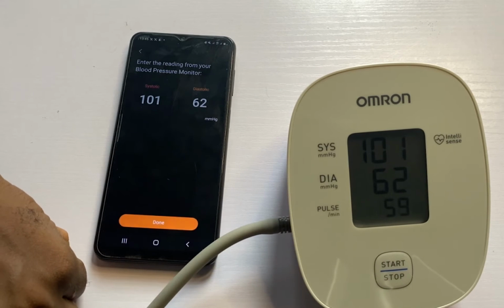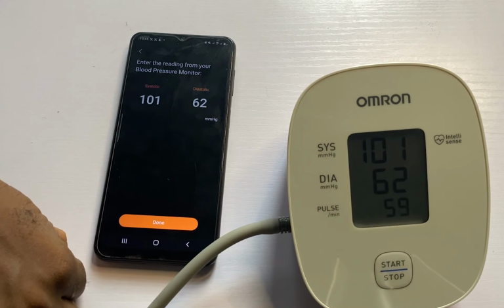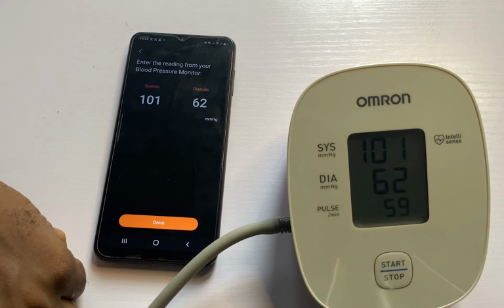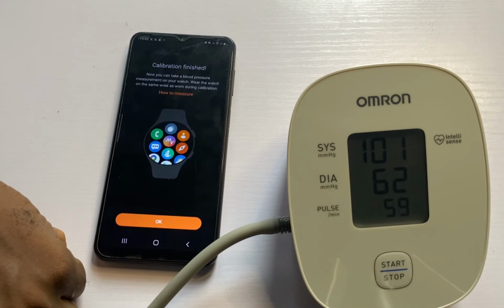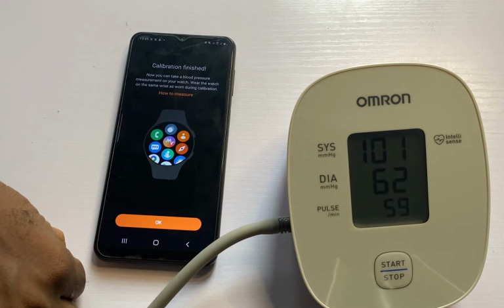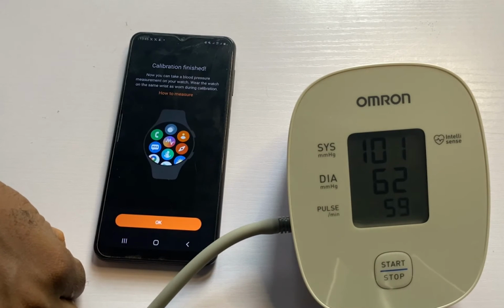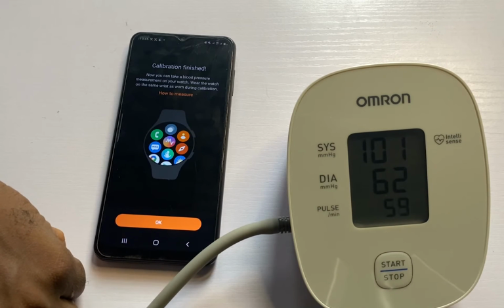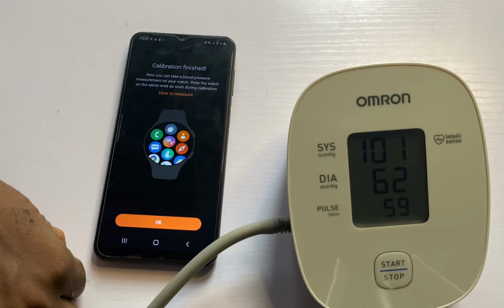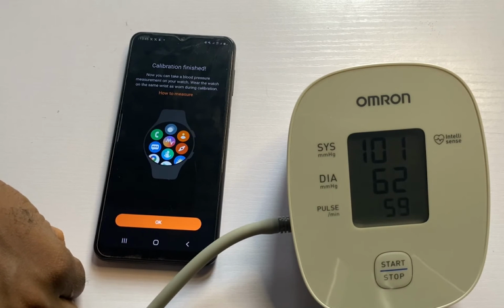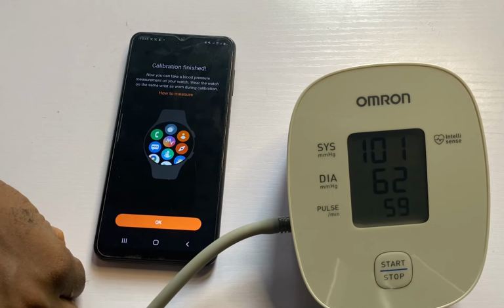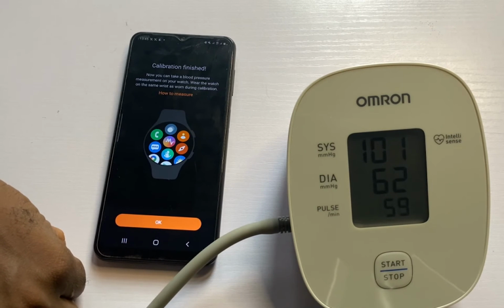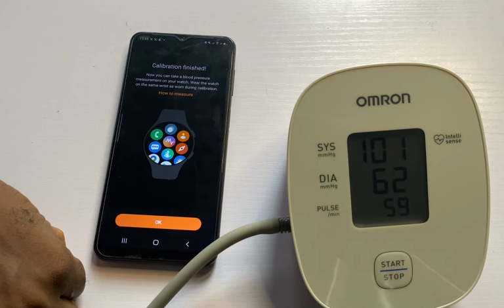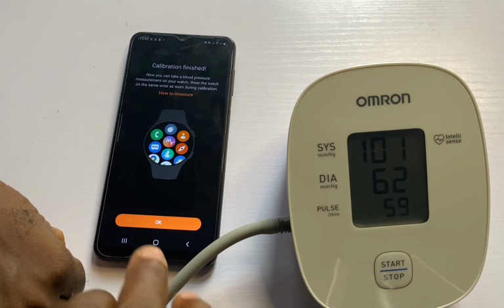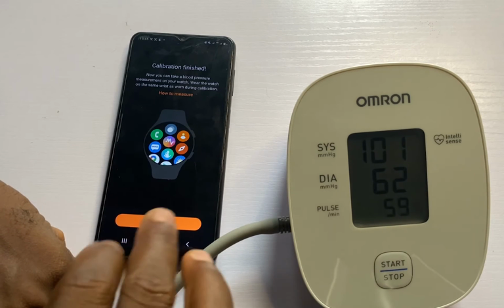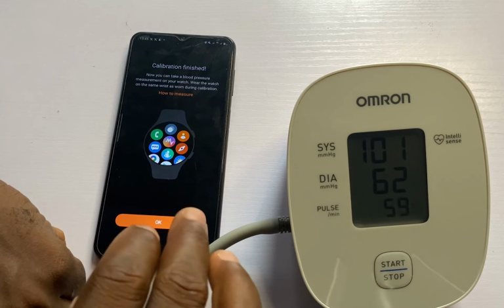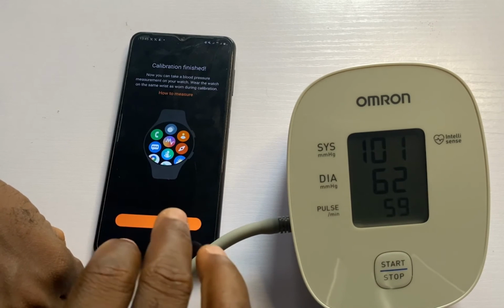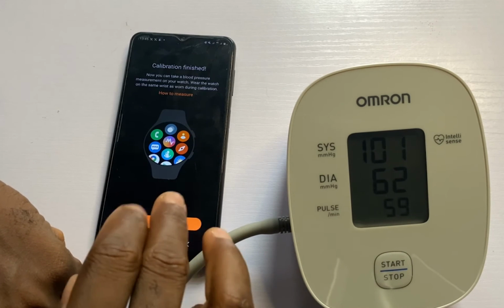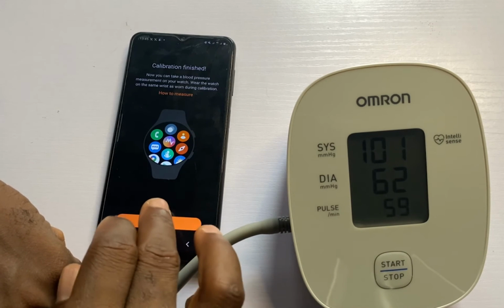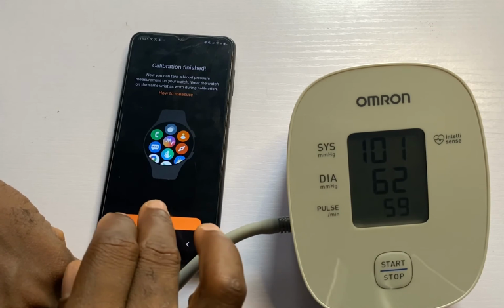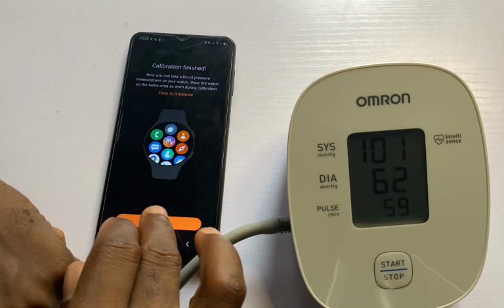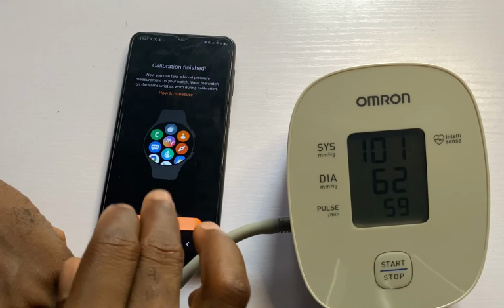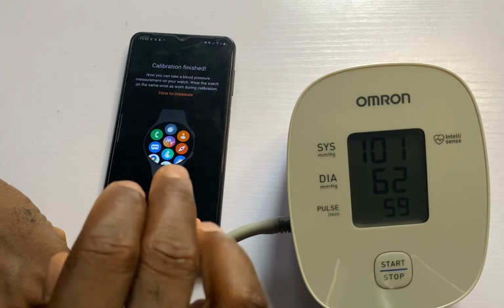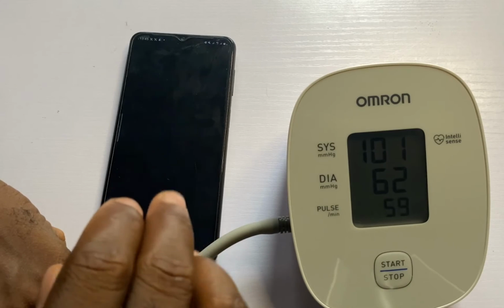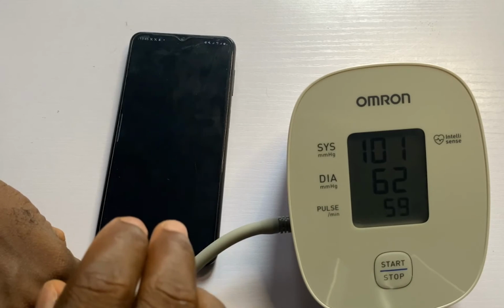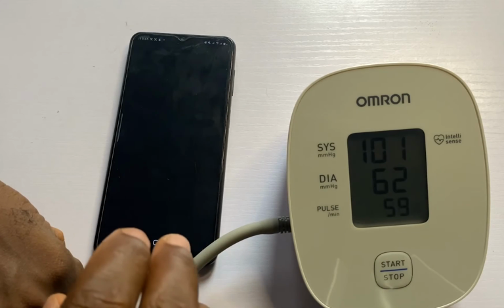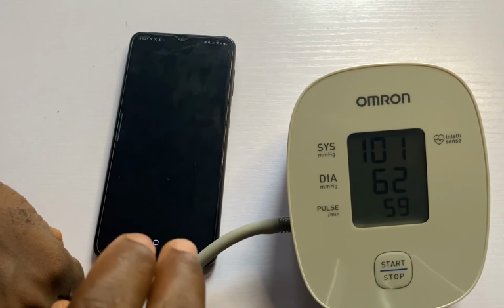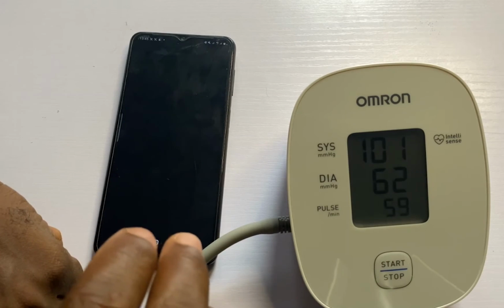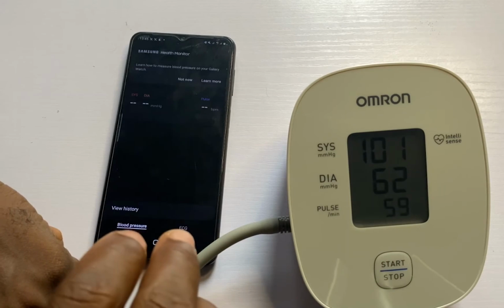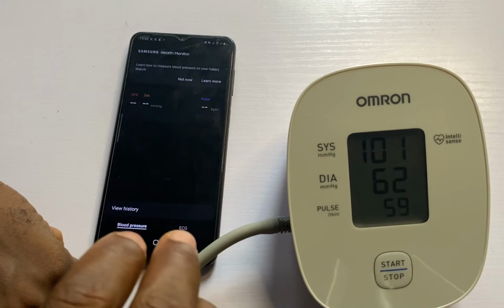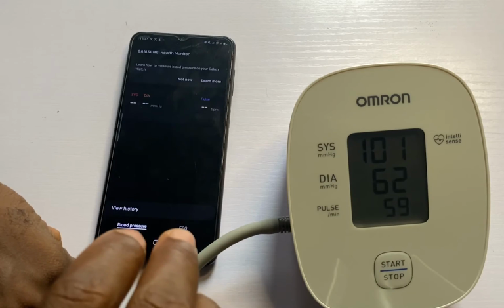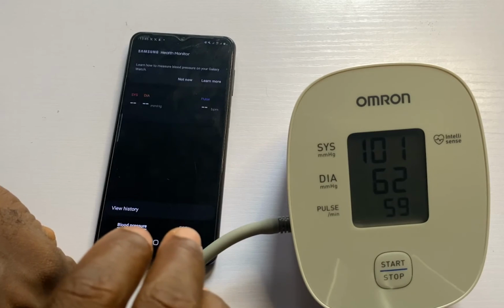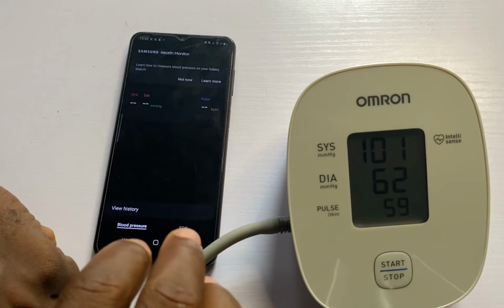And that is it for the calibration — we are done with this.